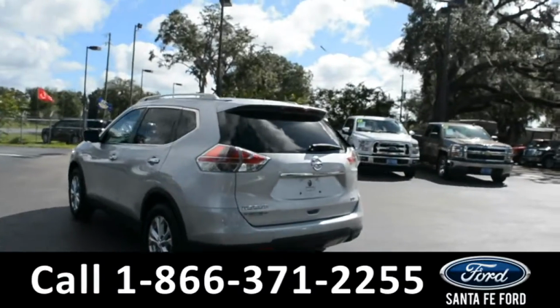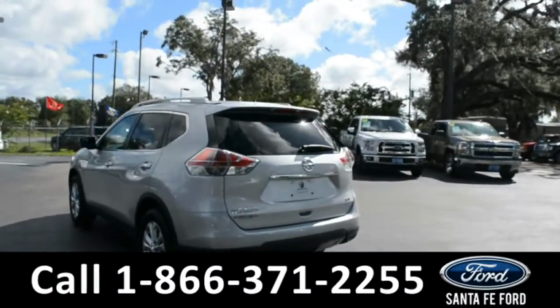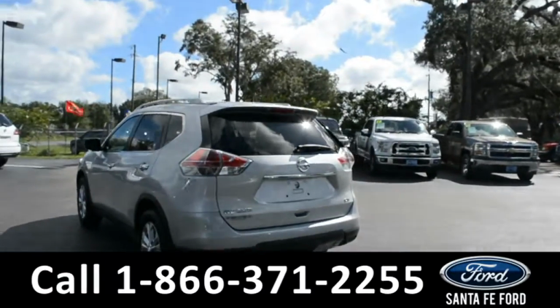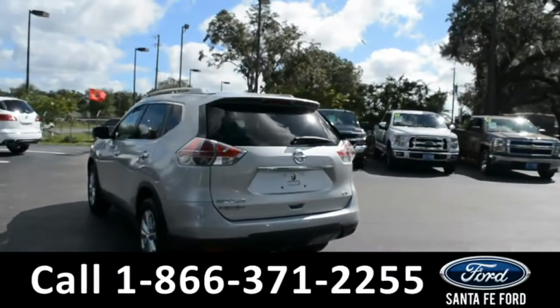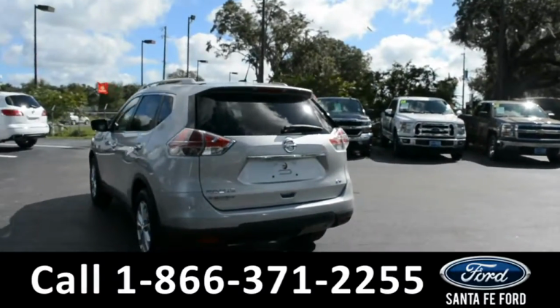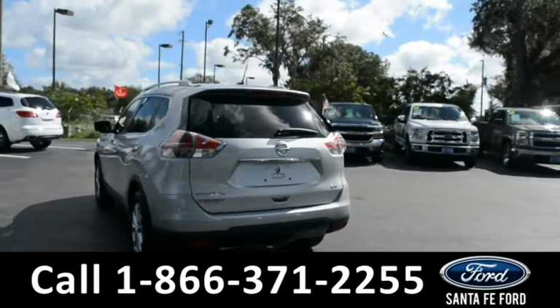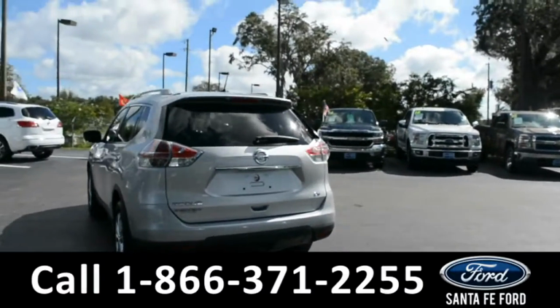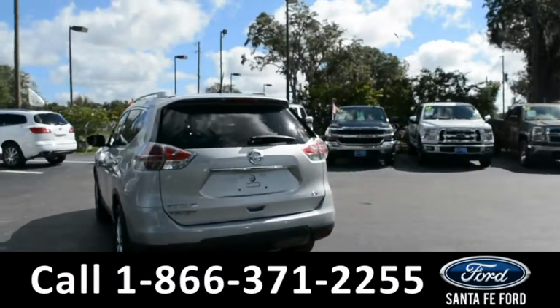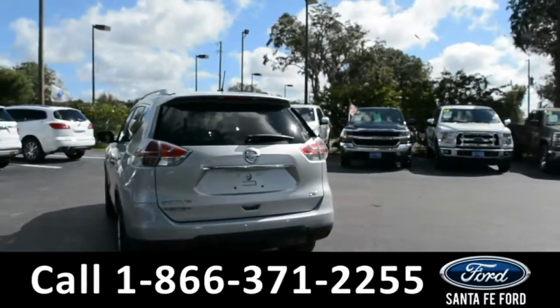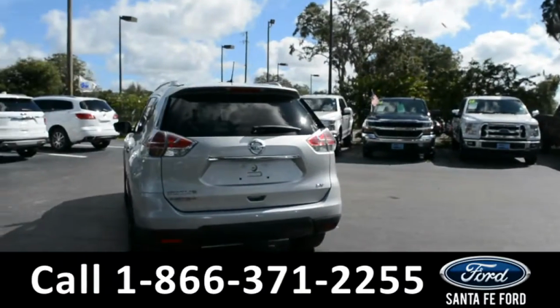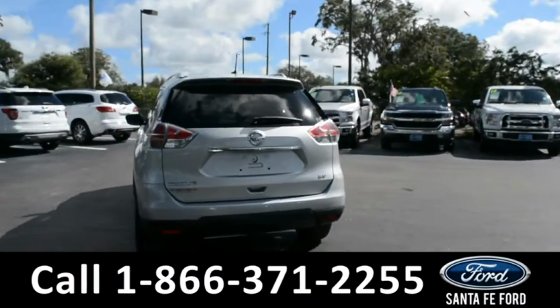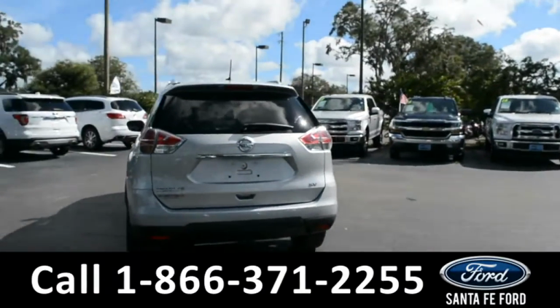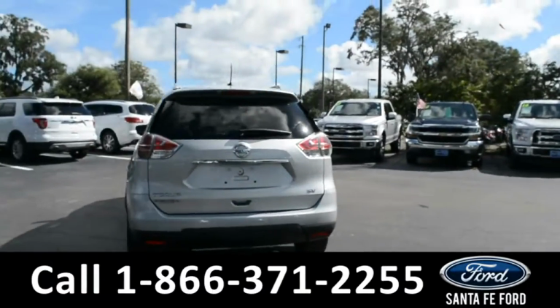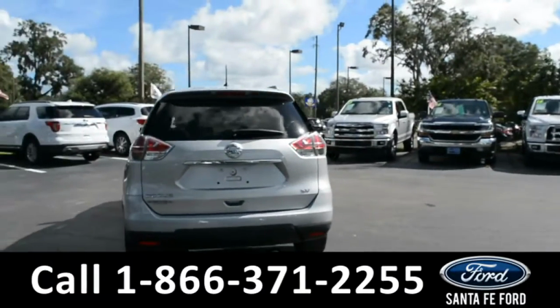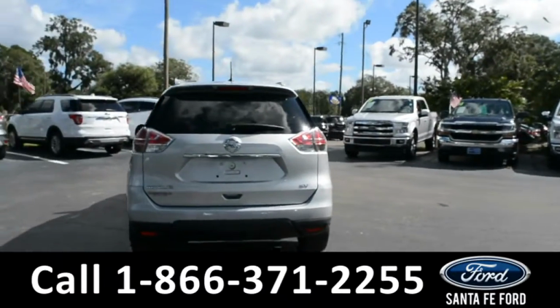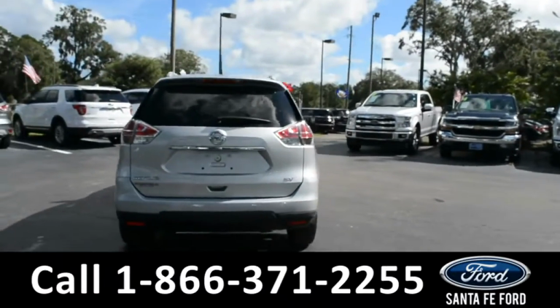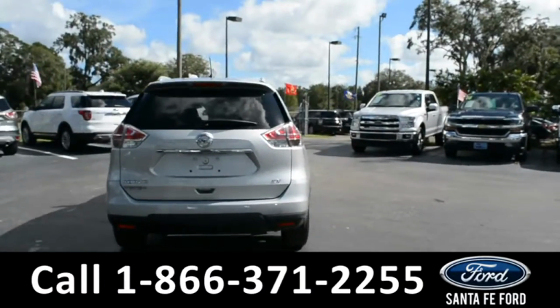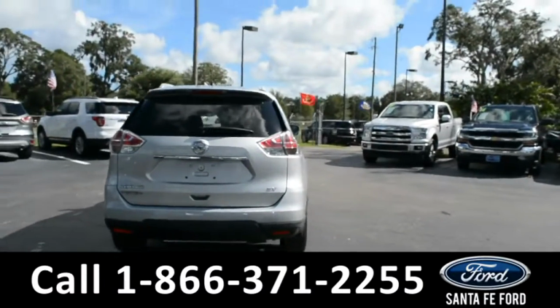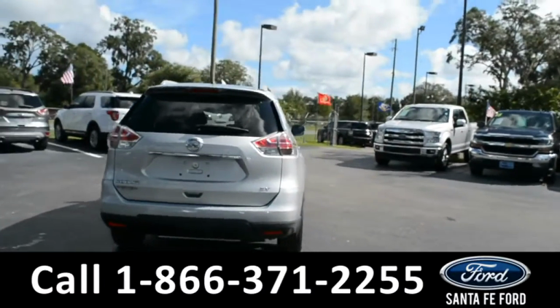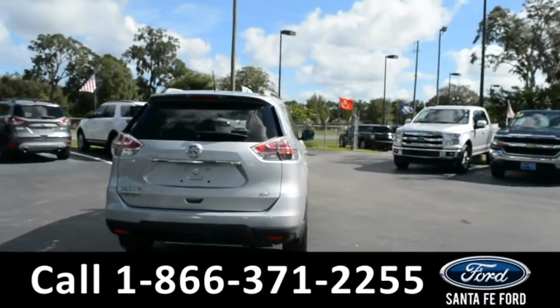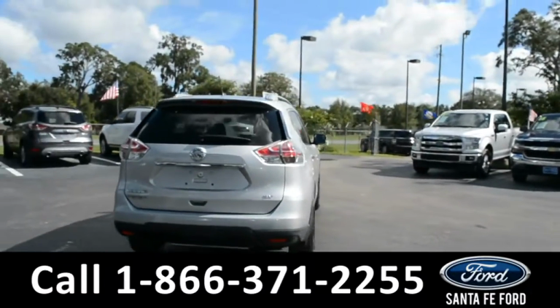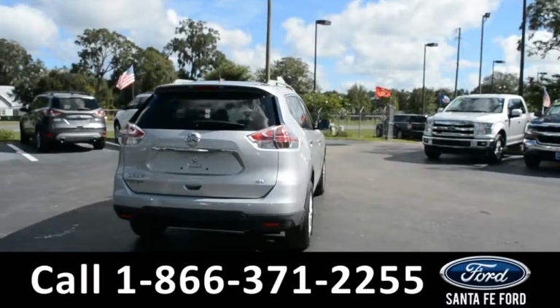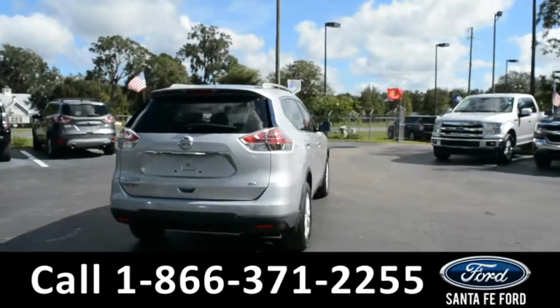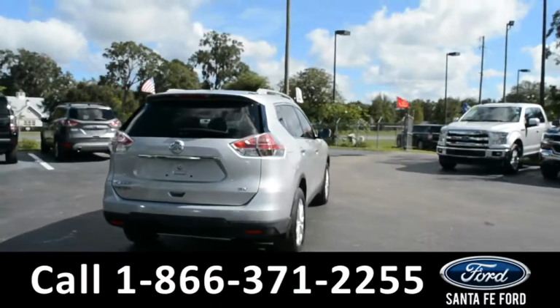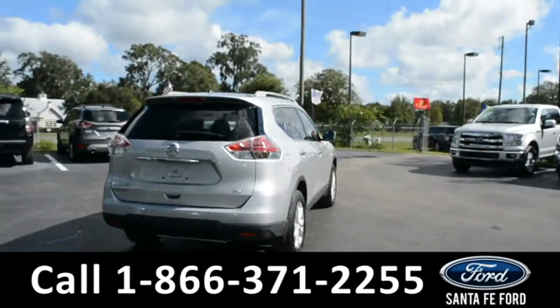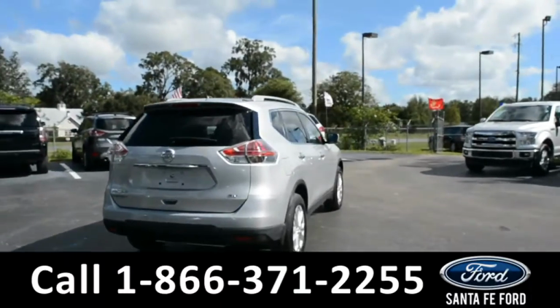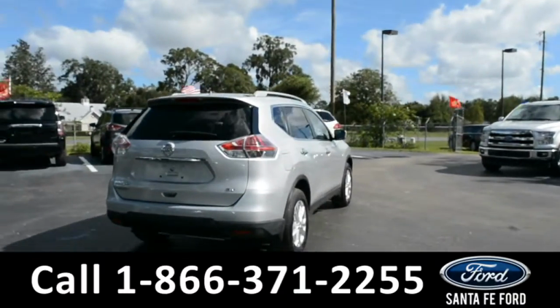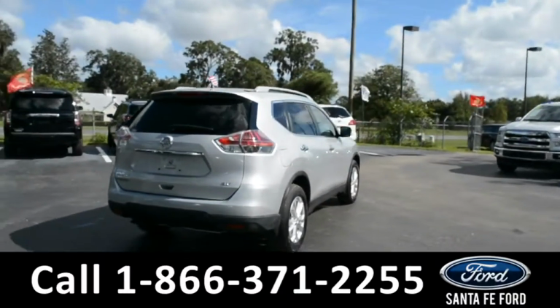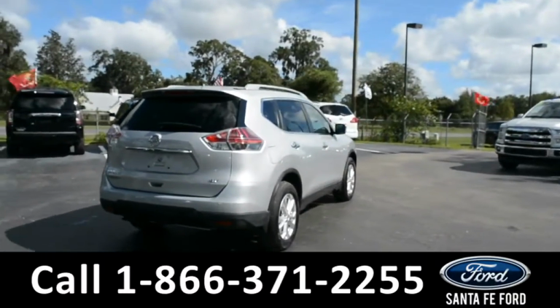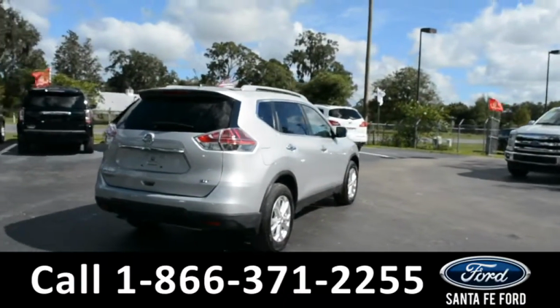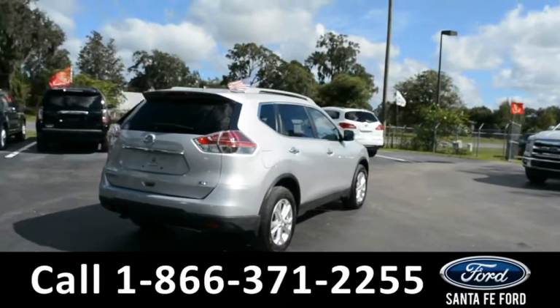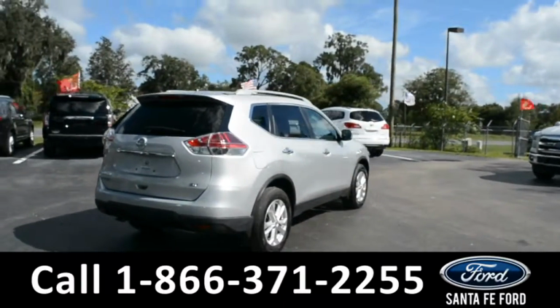For more information, please visit our website at SantafeFord.com or give us a call at the number below. Now let's take a quick look at the inside.